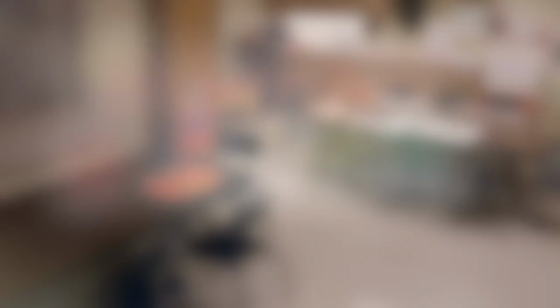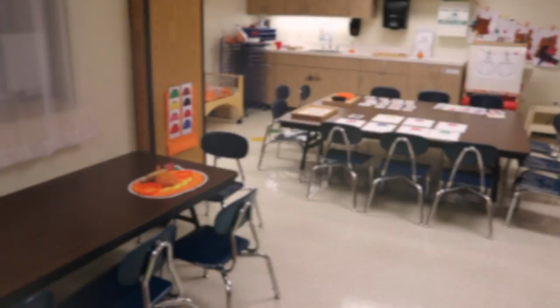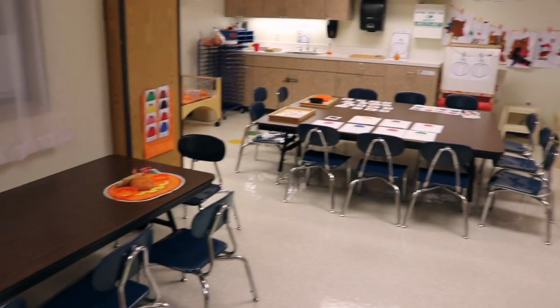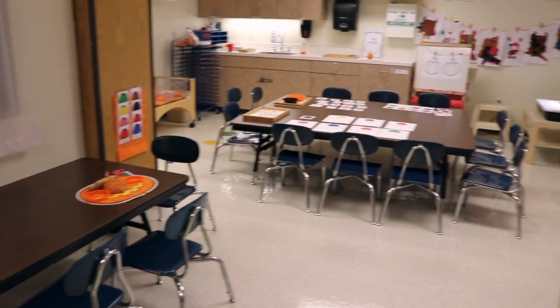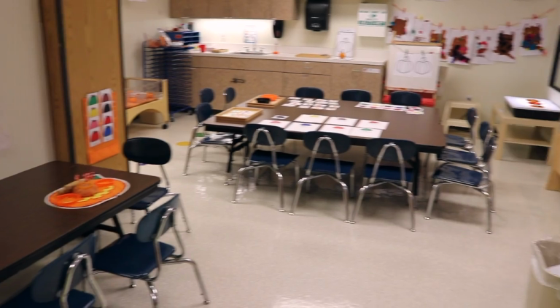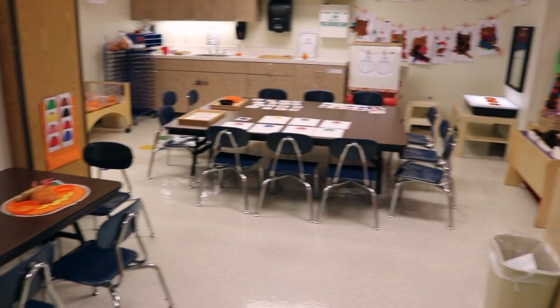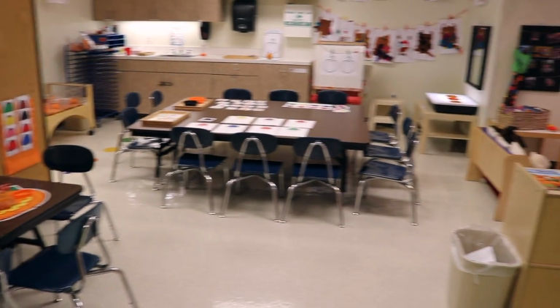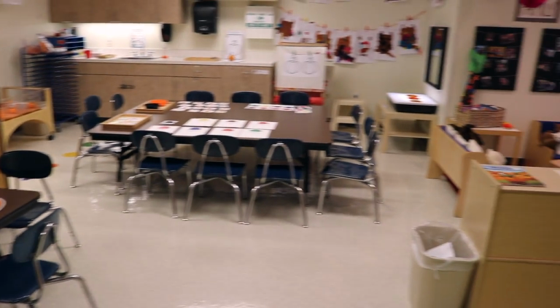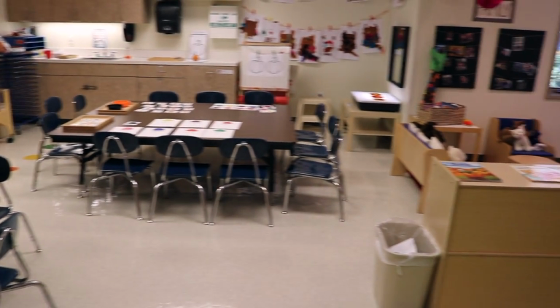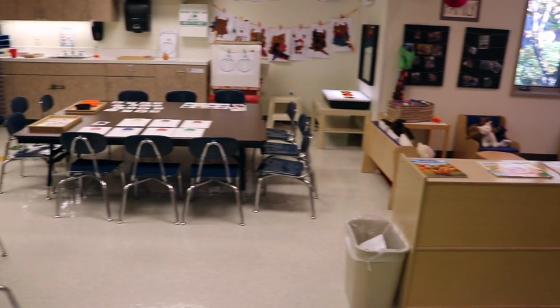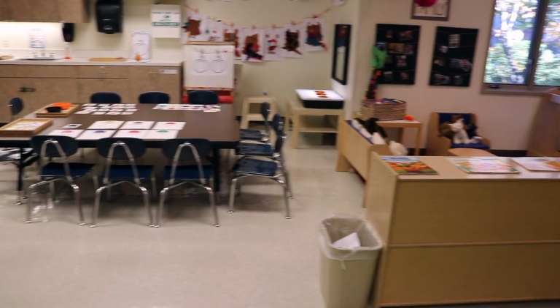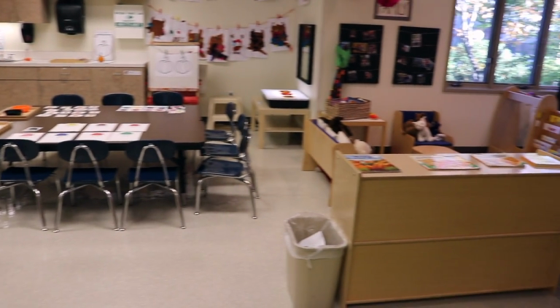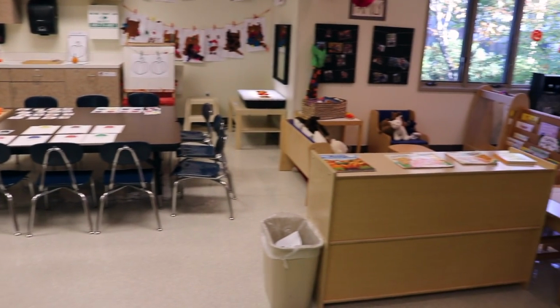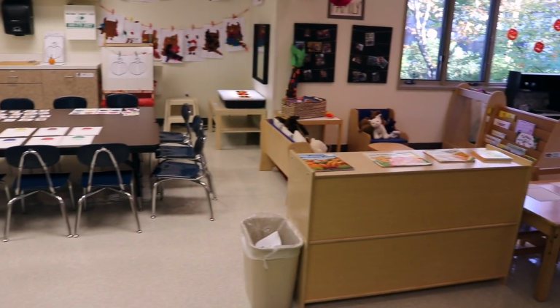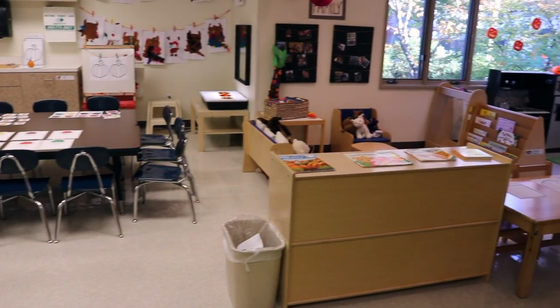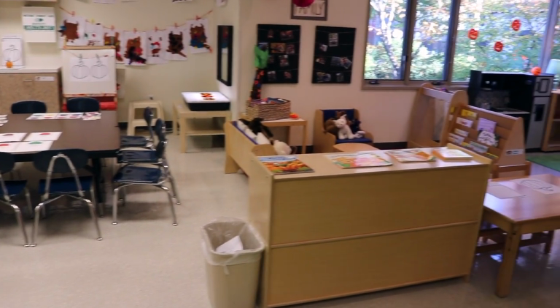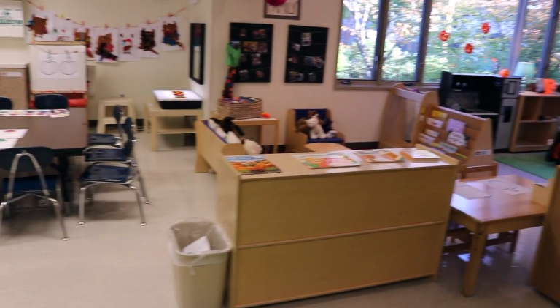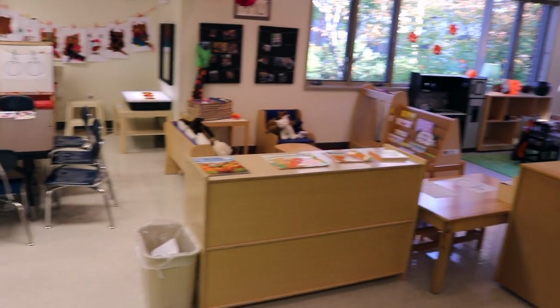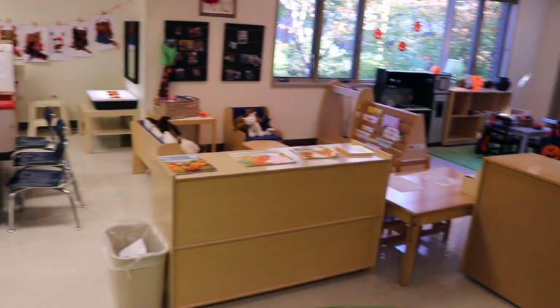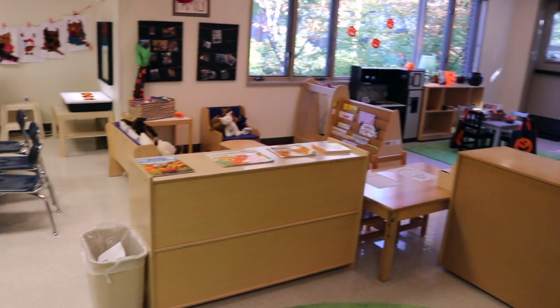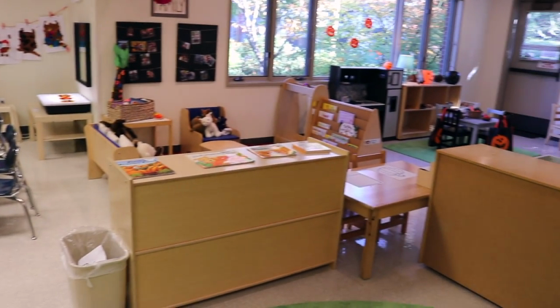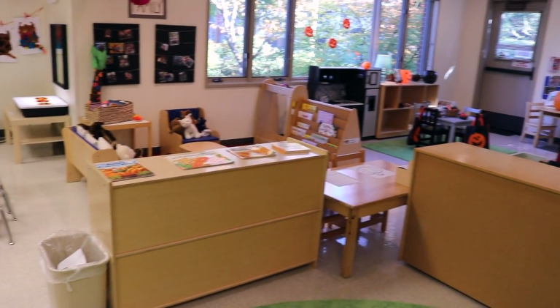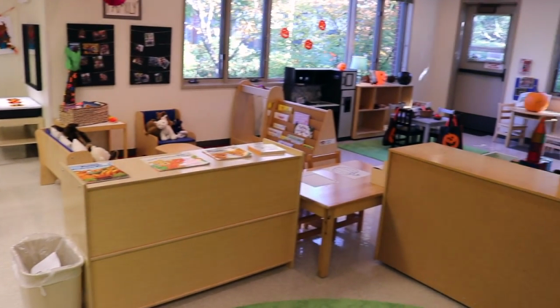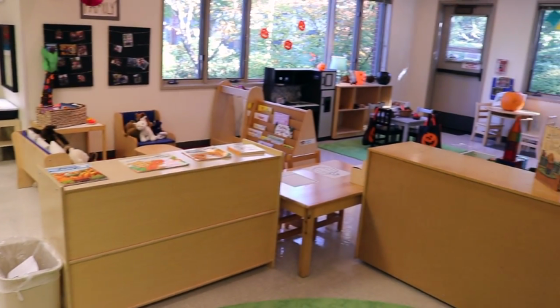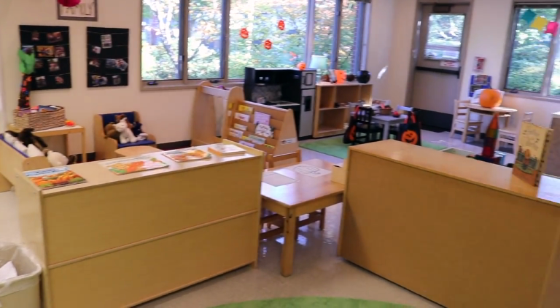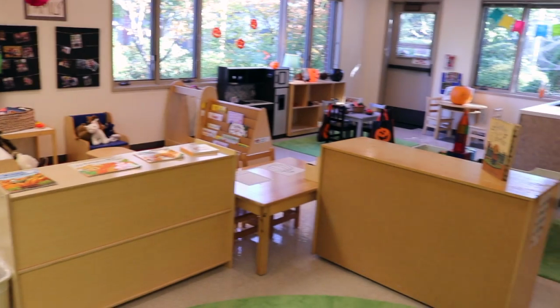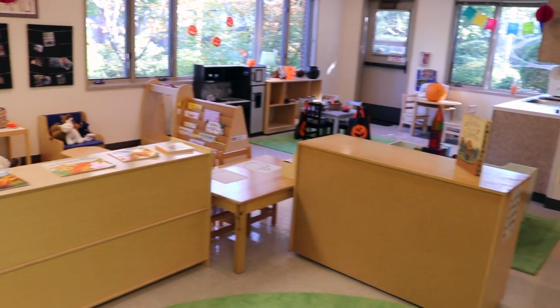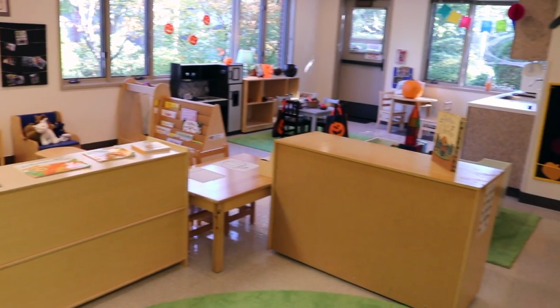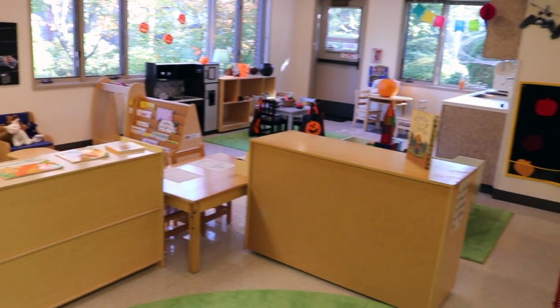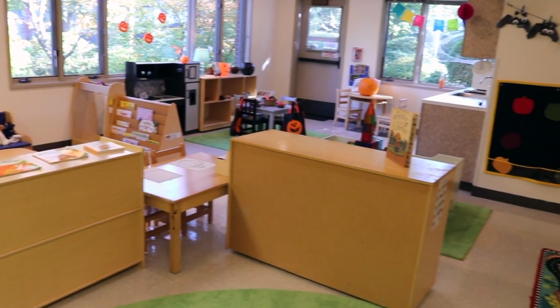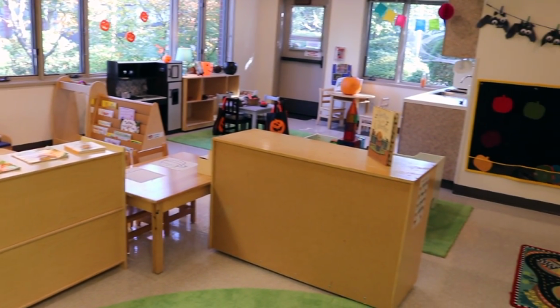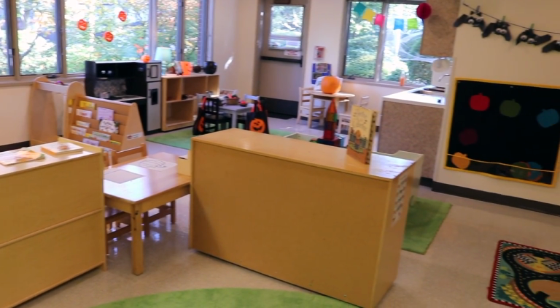So that's how our classroom is set up for our pumpkin theme for our two and three year olds.